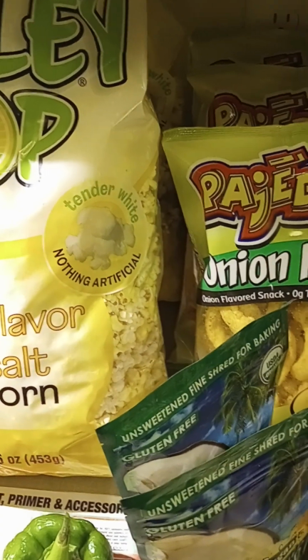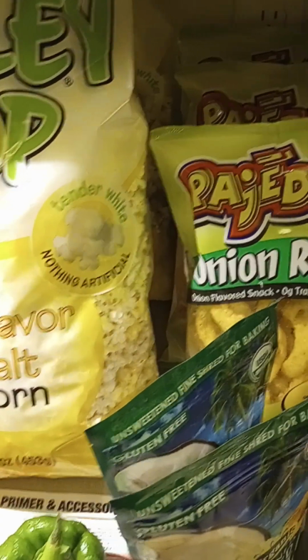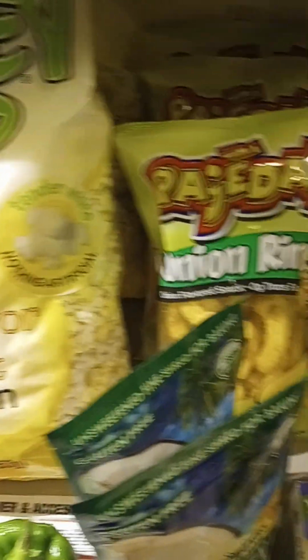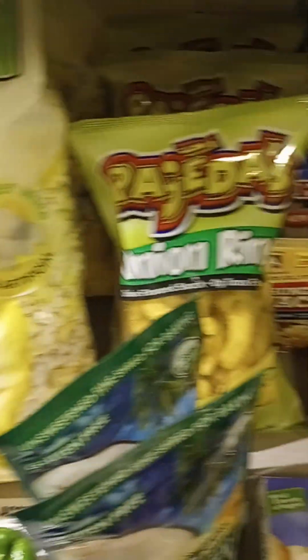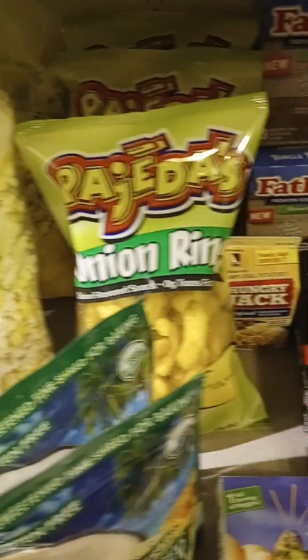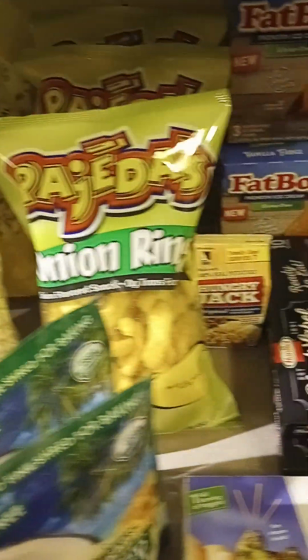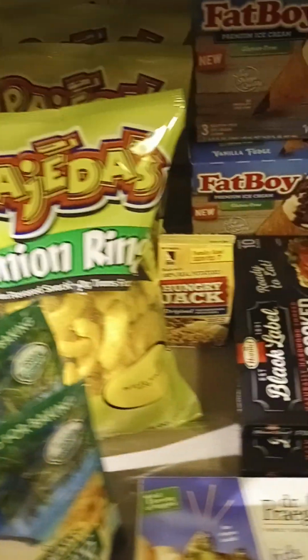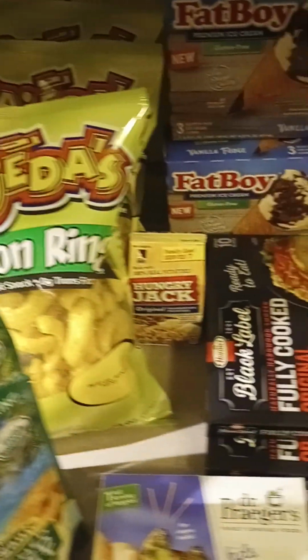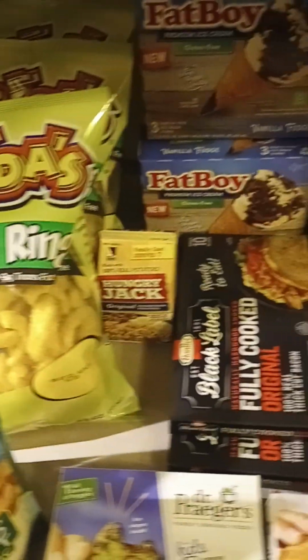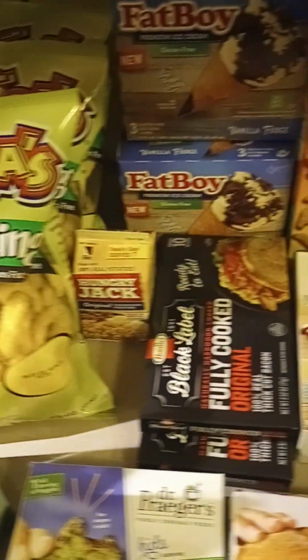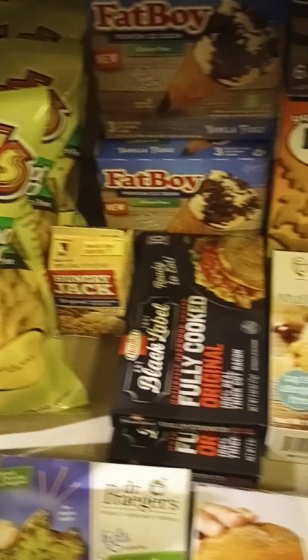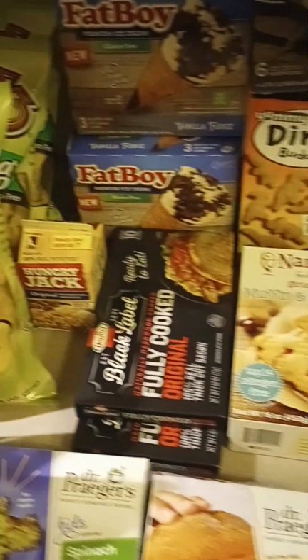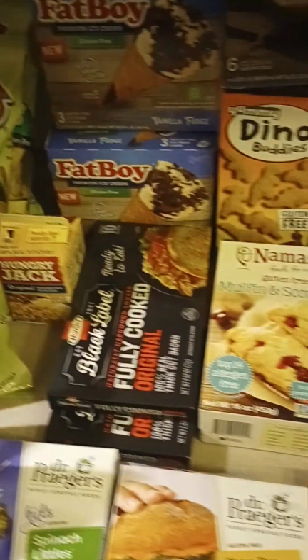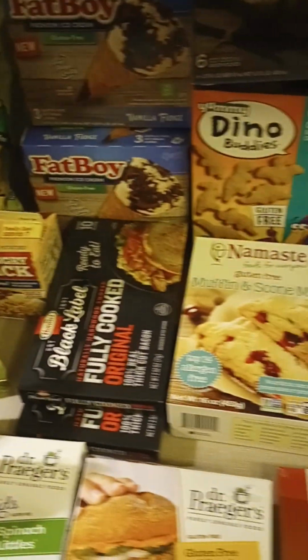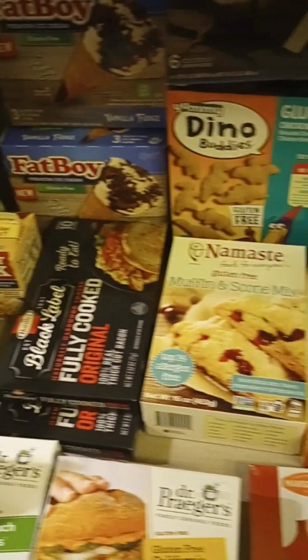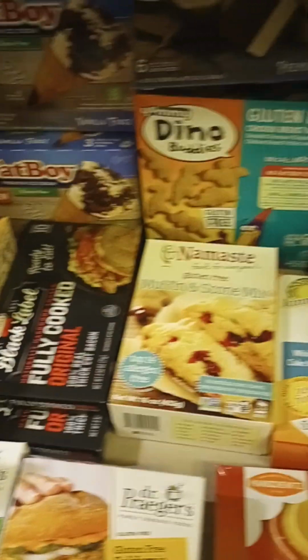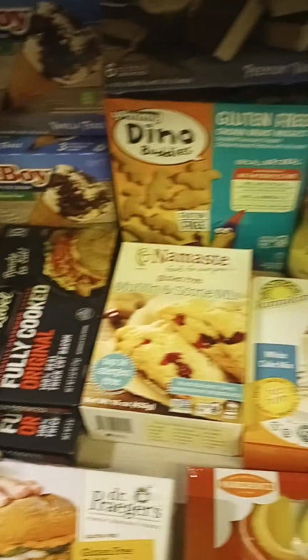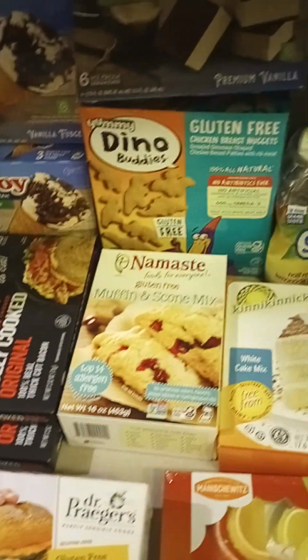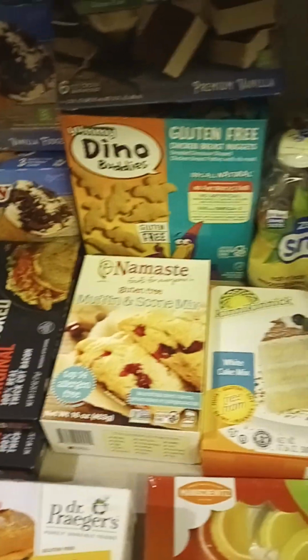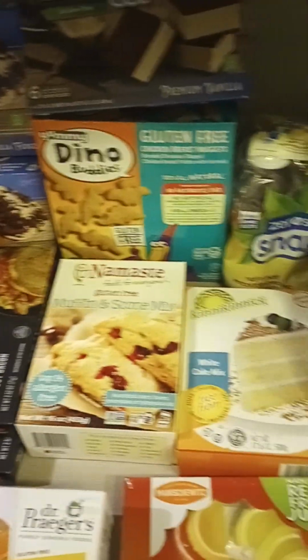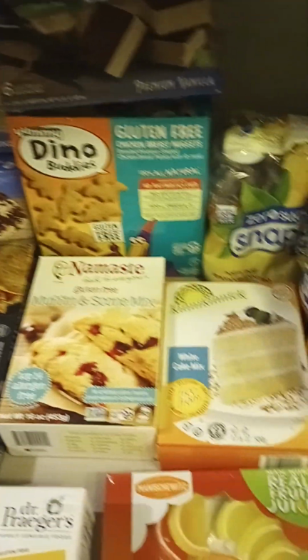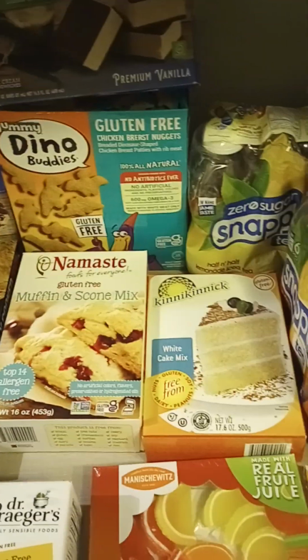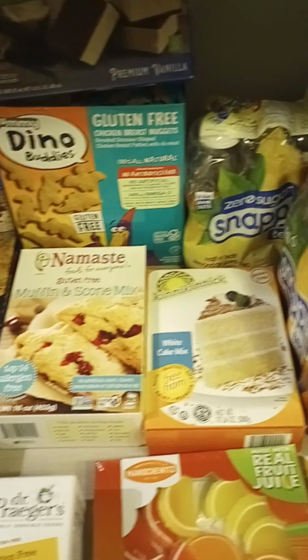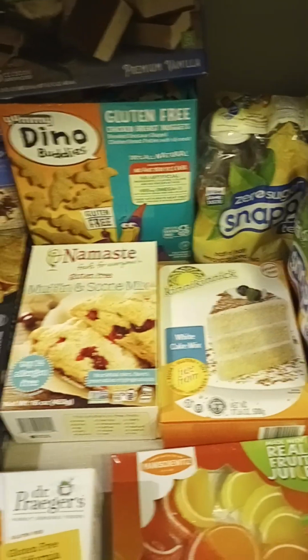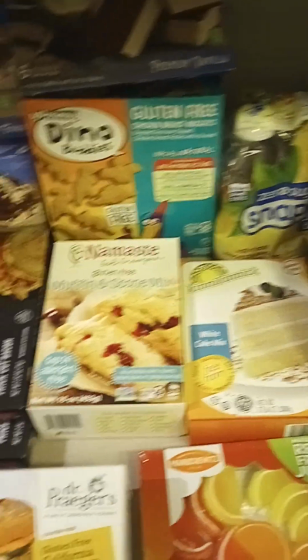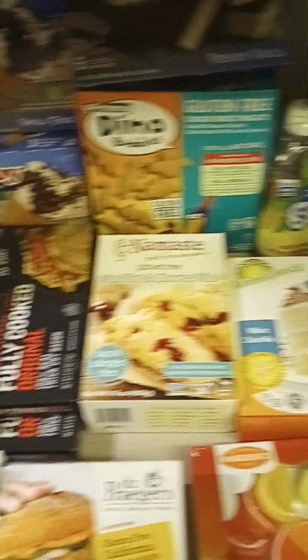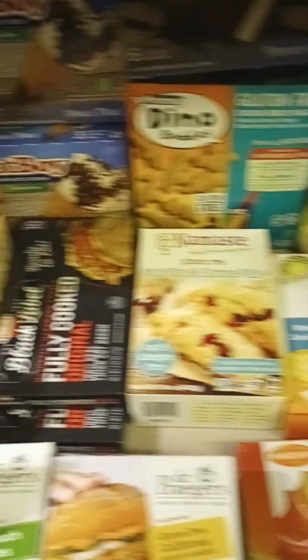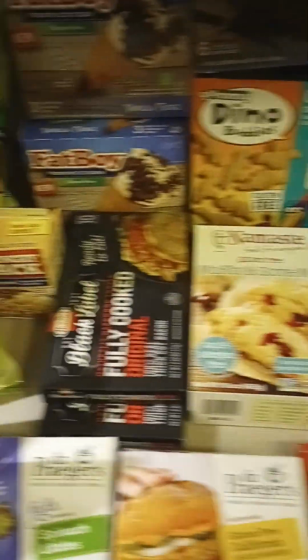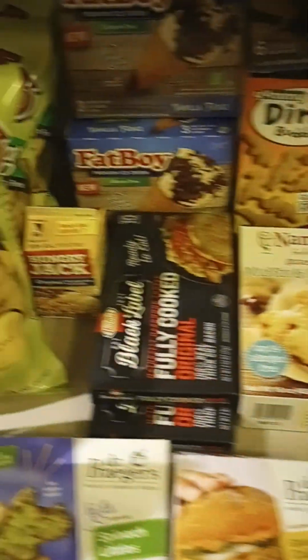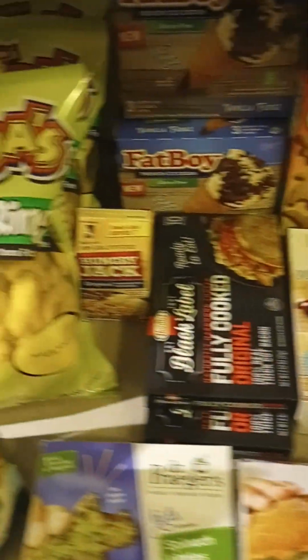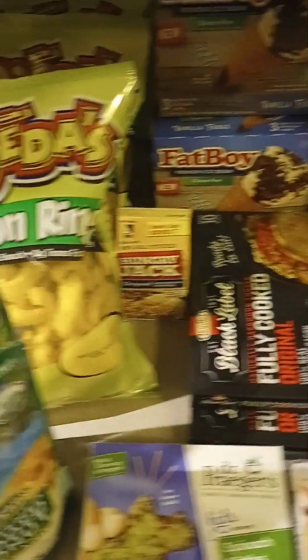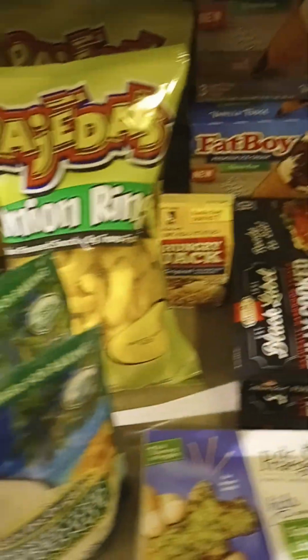Hello, welcome to today's video. We have a Woodman's Shopping Haul. I'll go ahead and start over here.